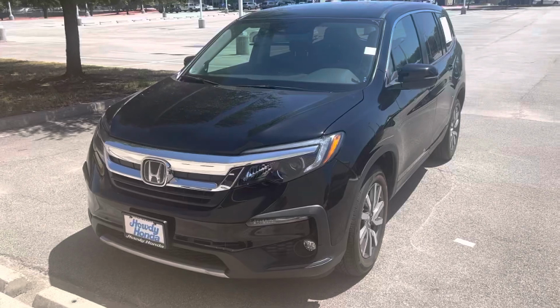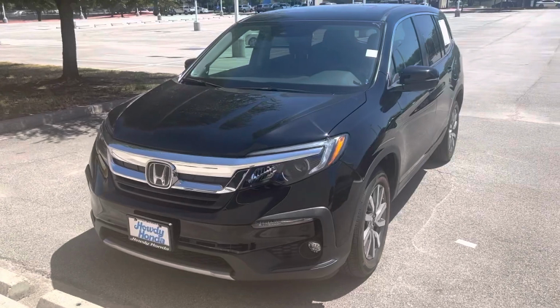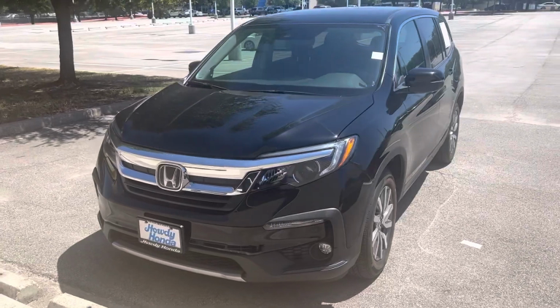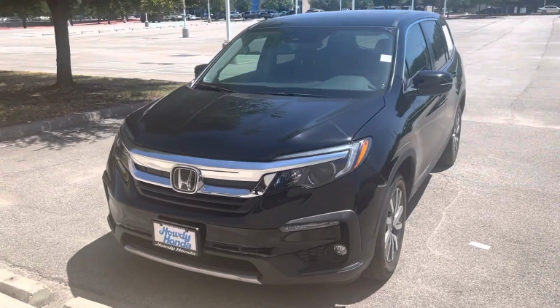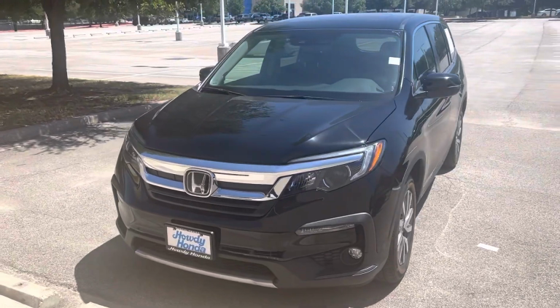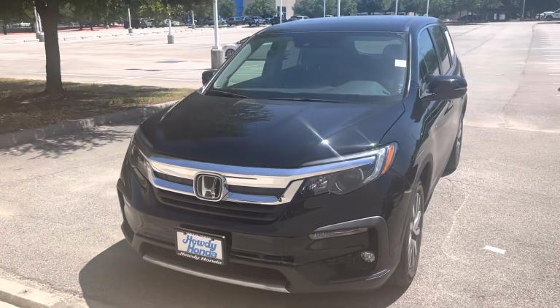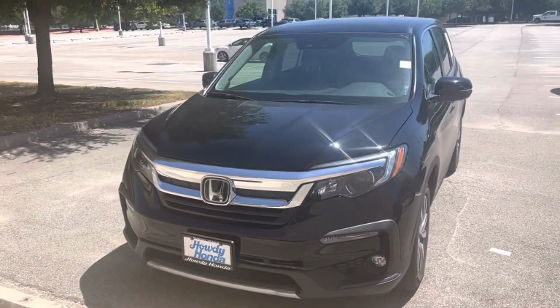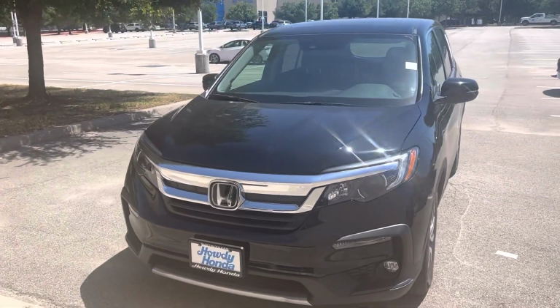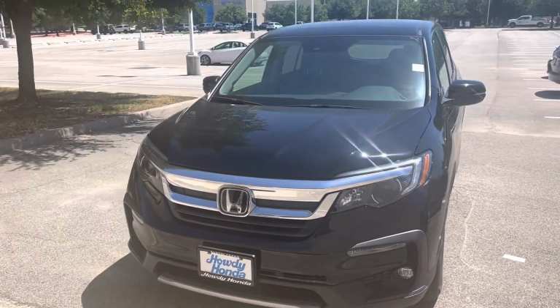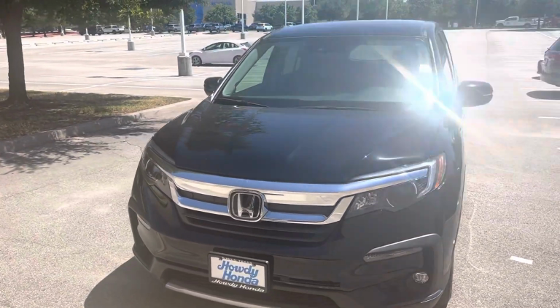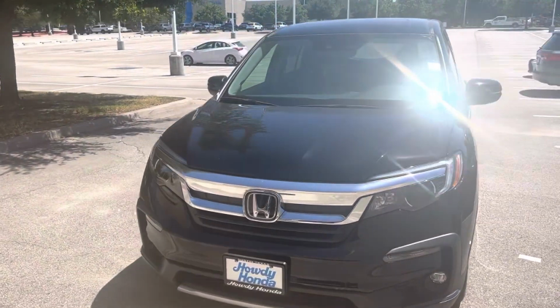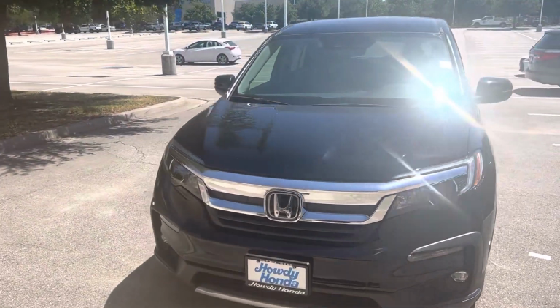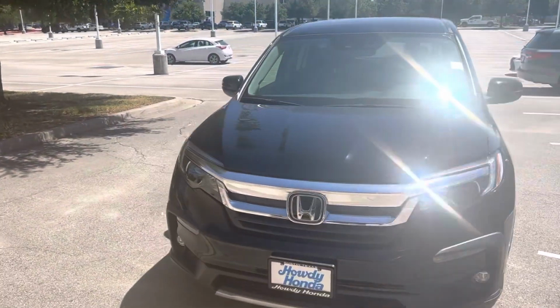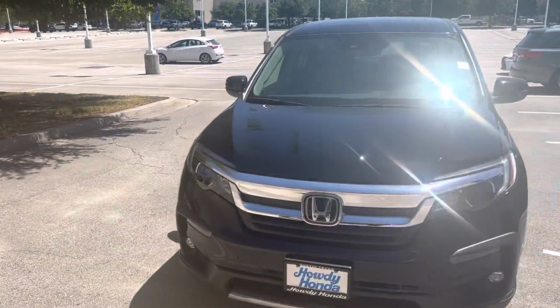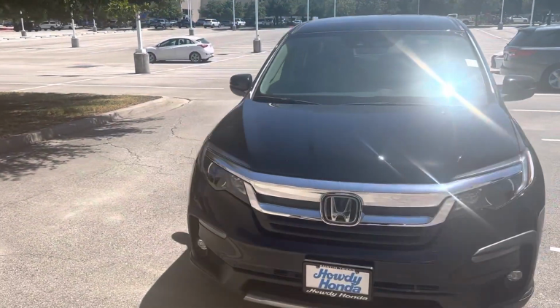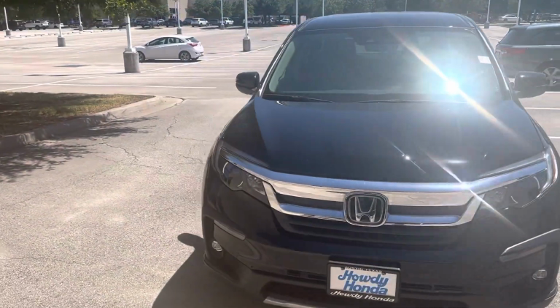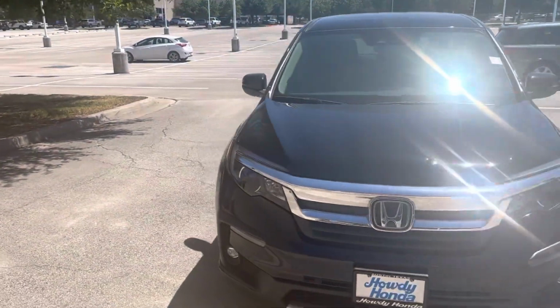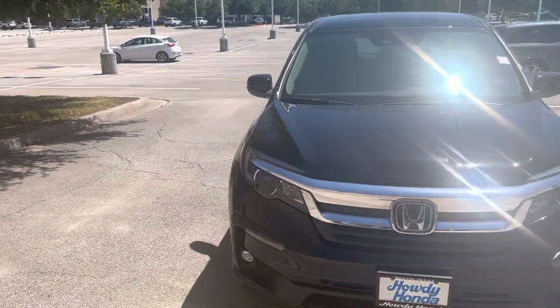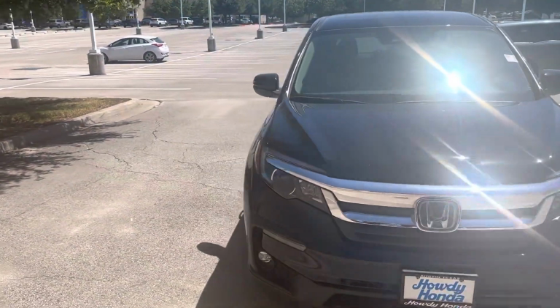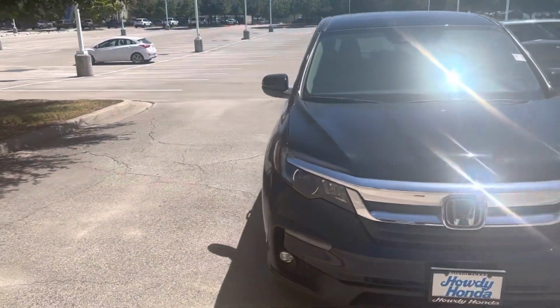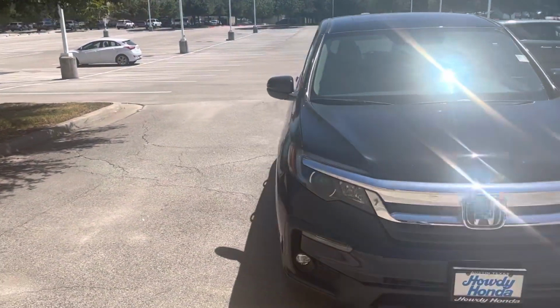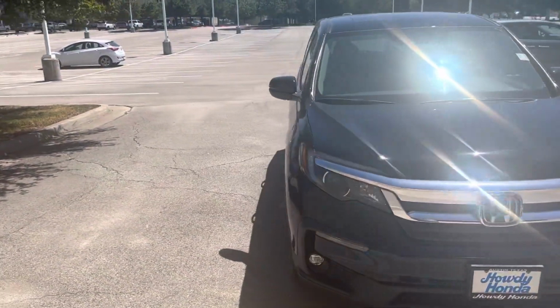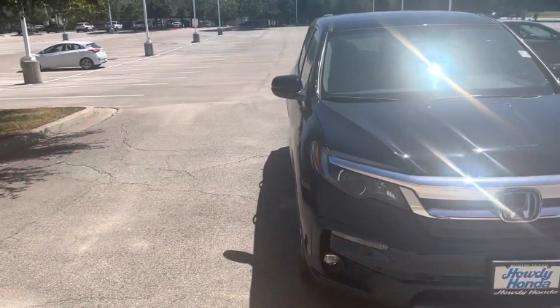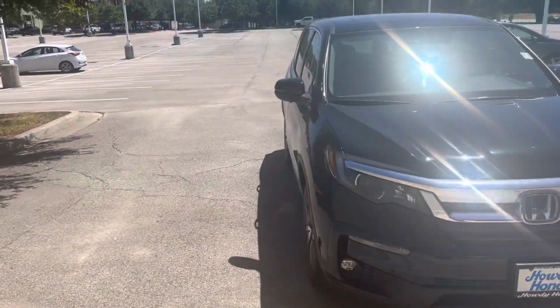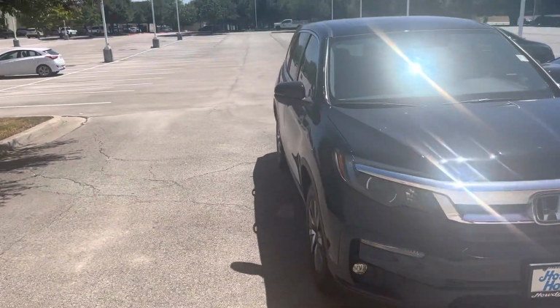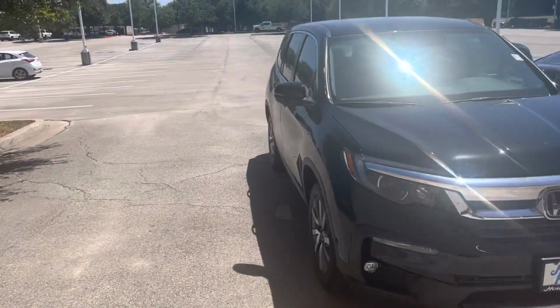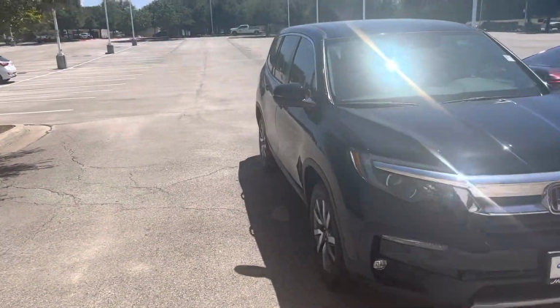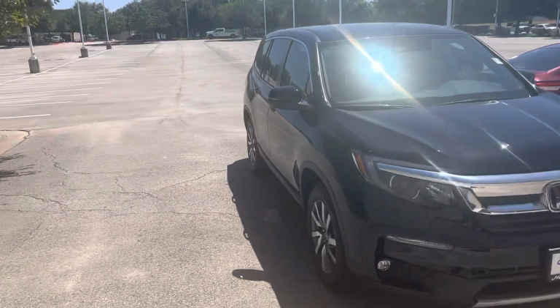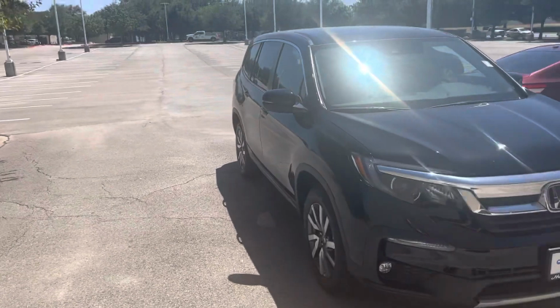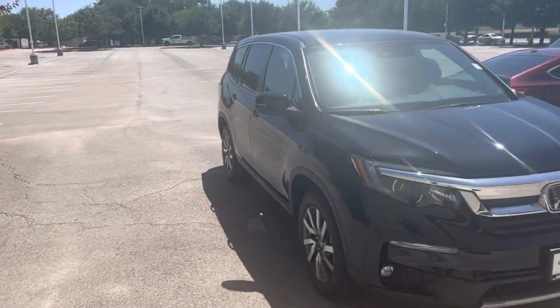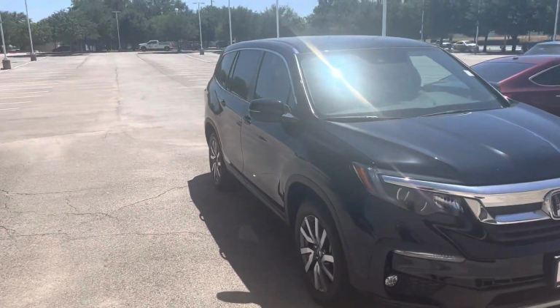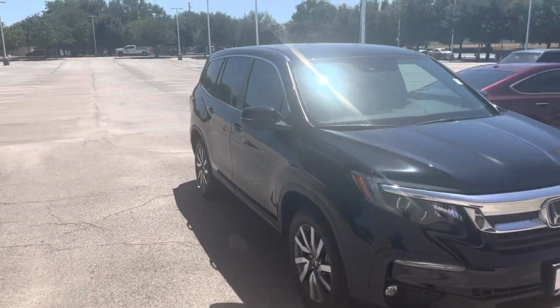Hey there, Thomas here. Howdy Honda. This is the 2020 Honda Odyssey EX-L.